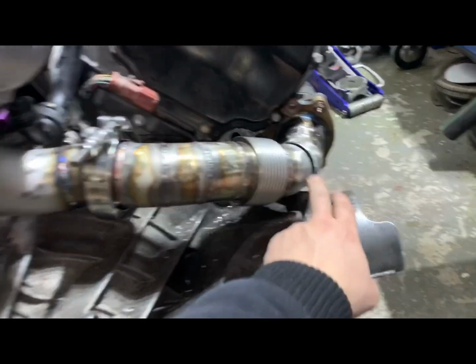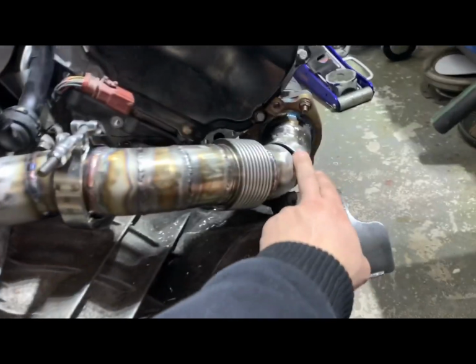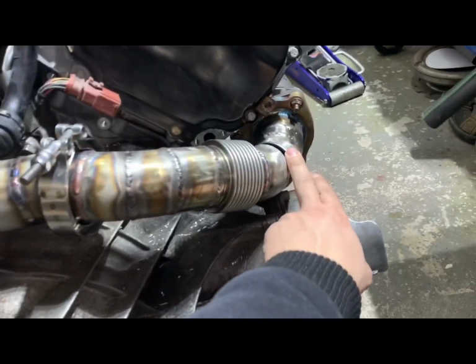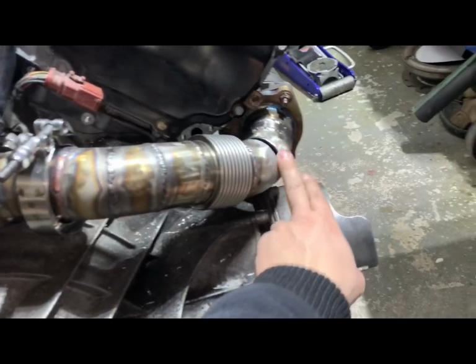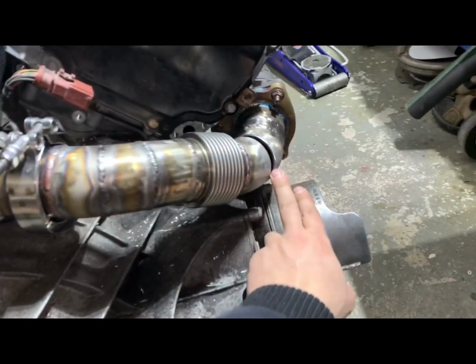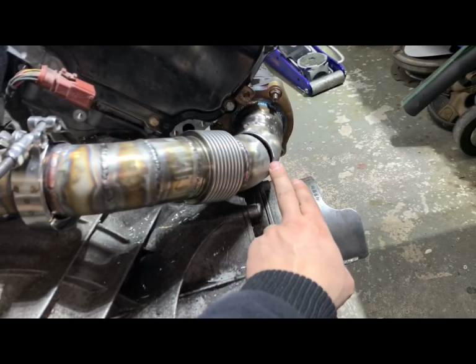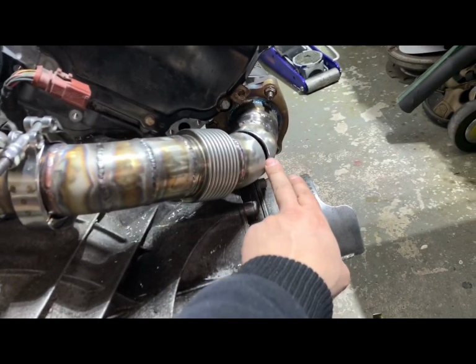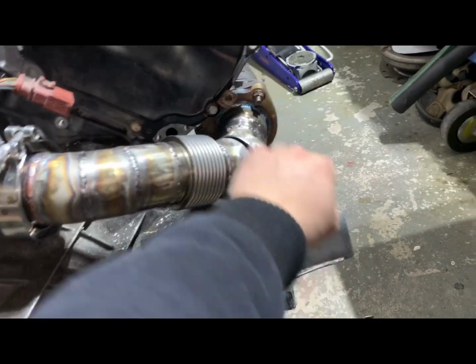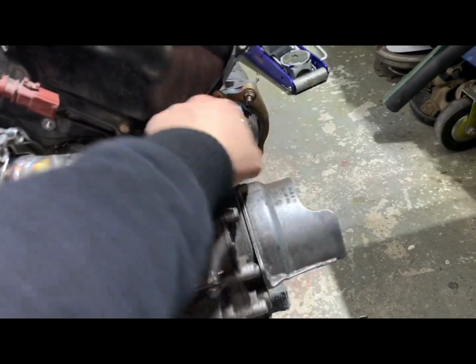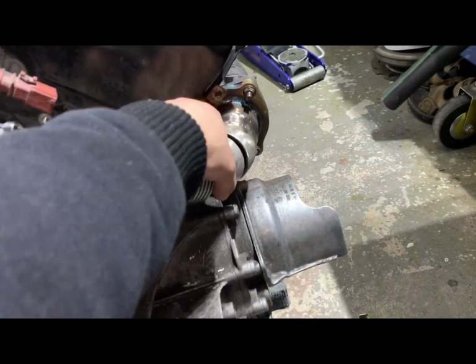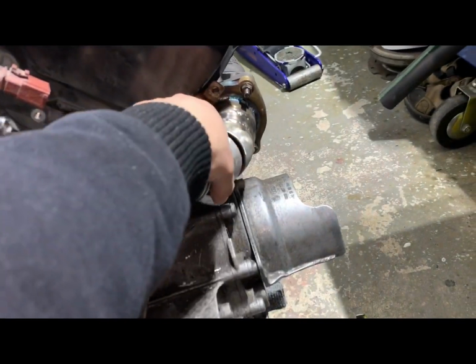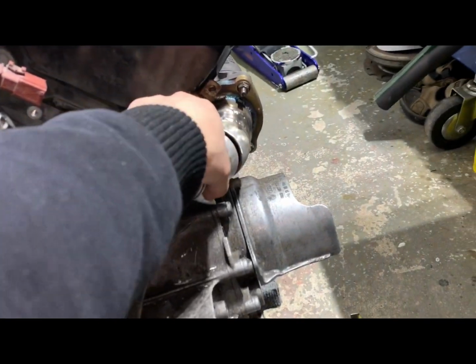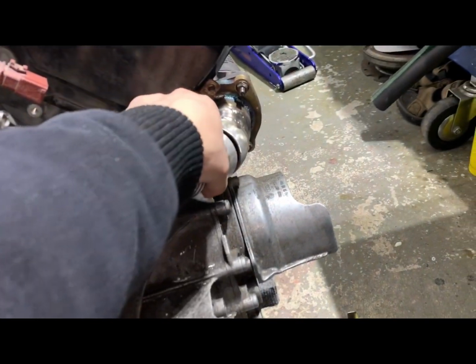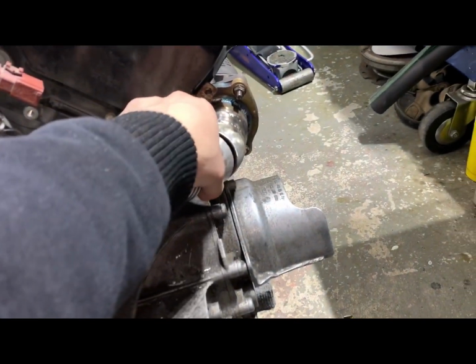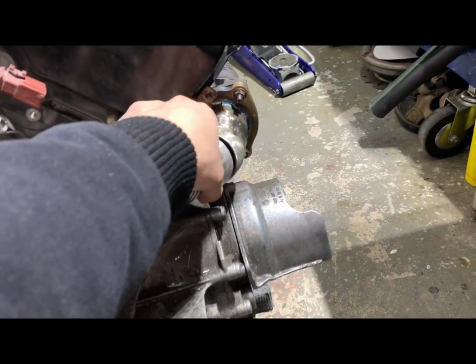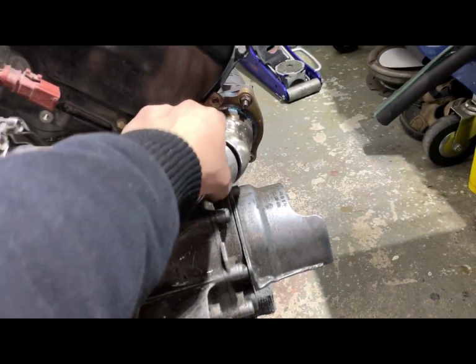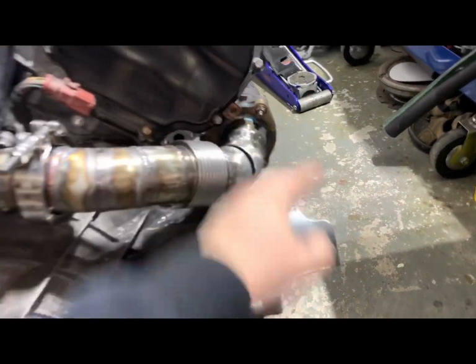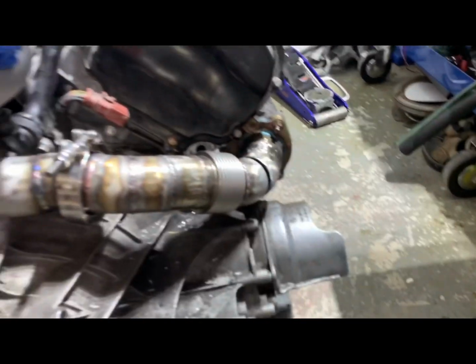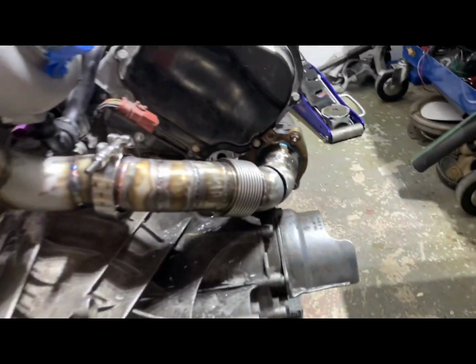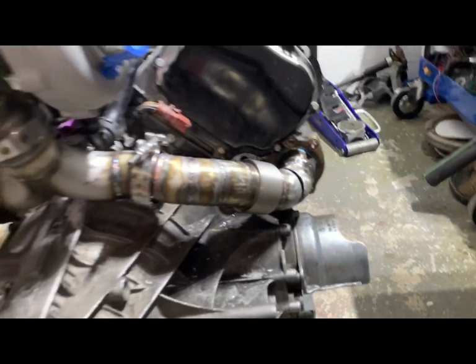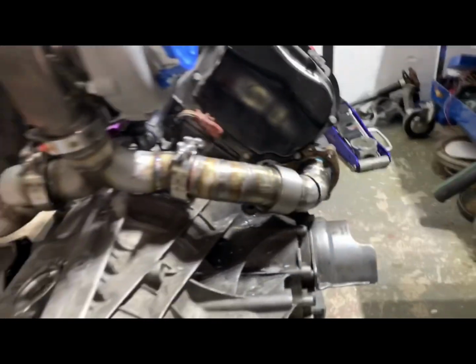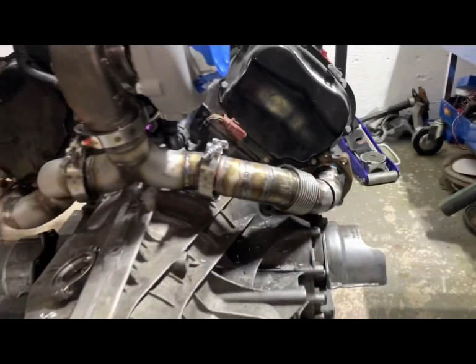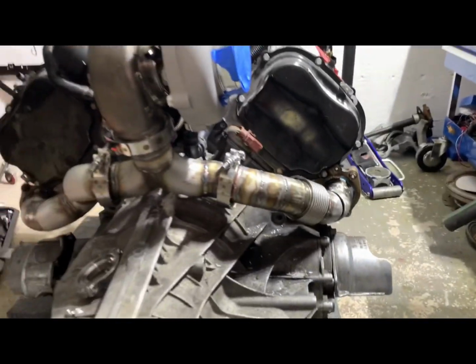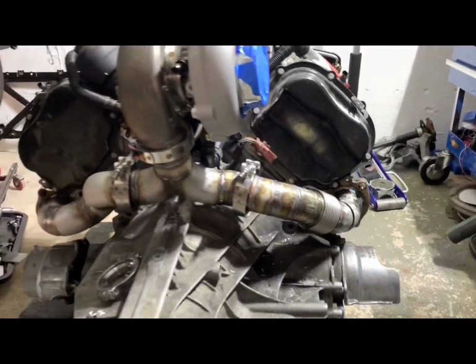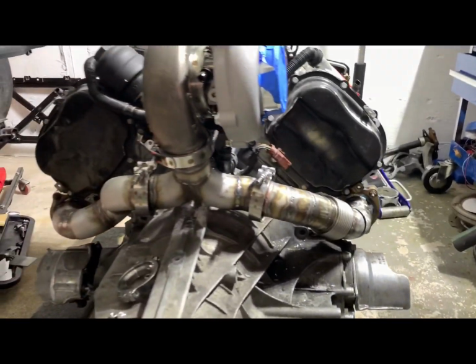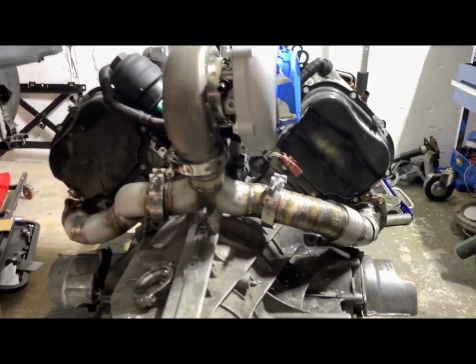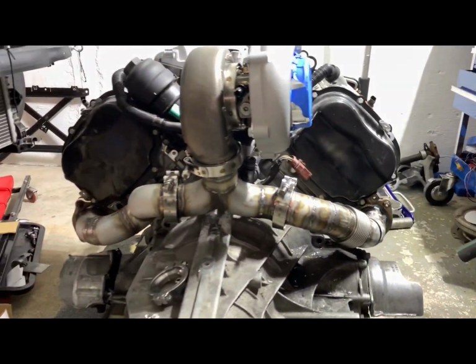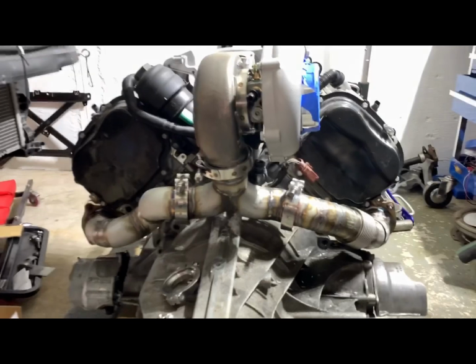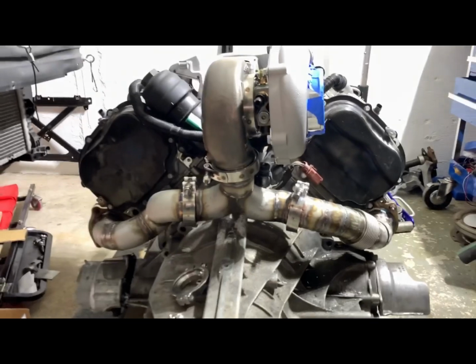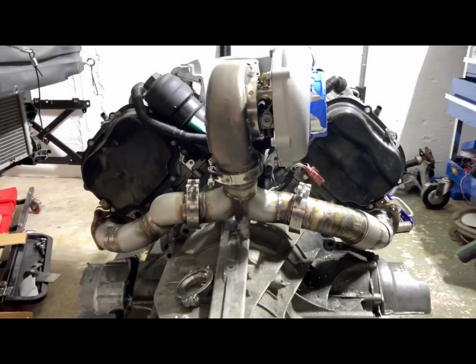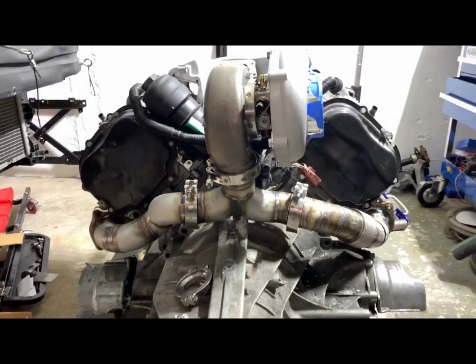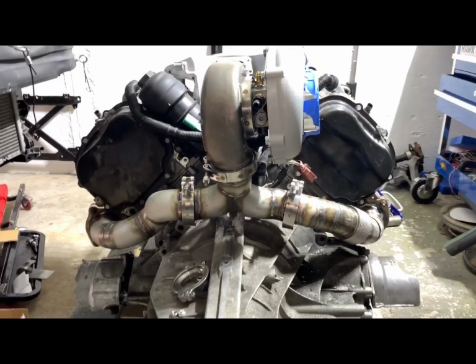Then I cut it again here and had to add the little piece. So yeah, it's kind of a little bit tricky.